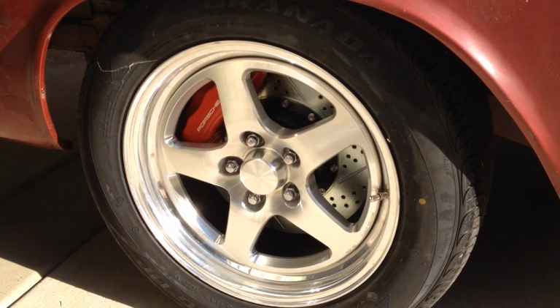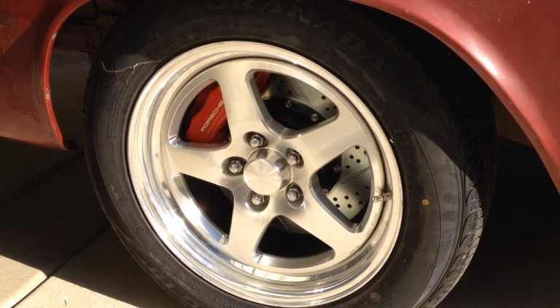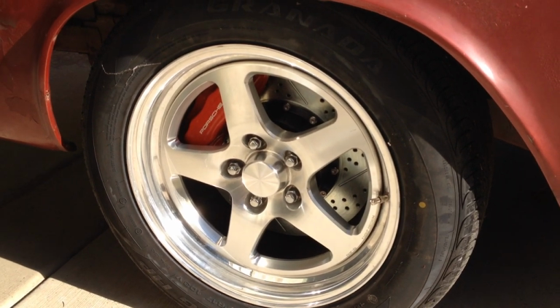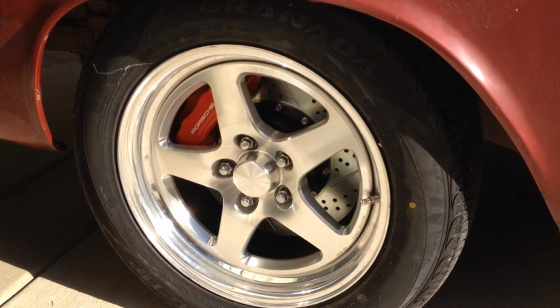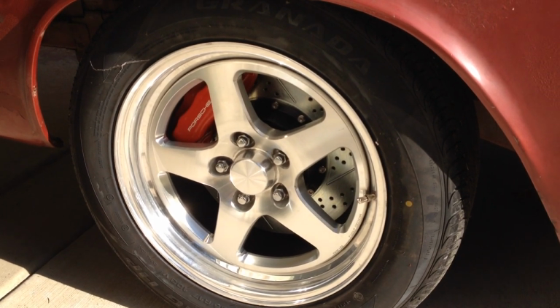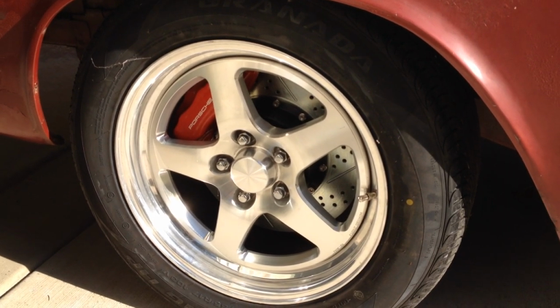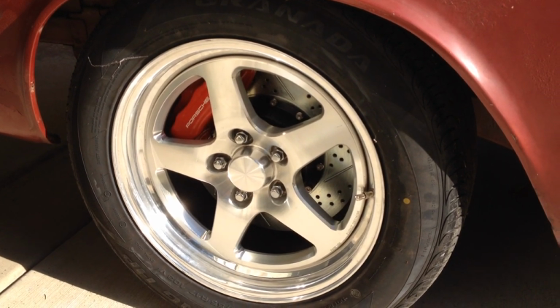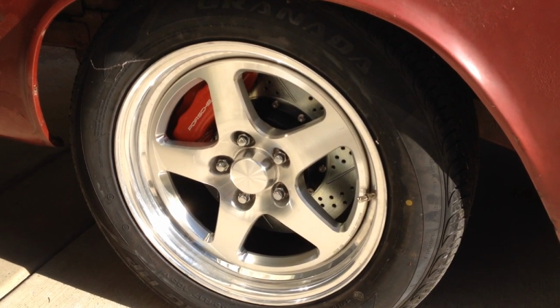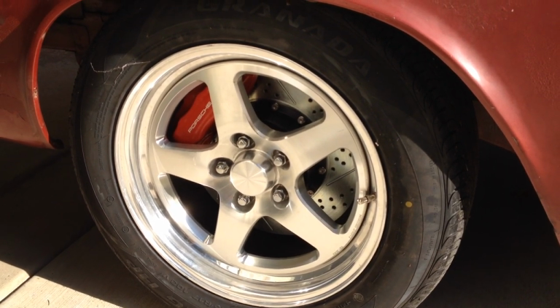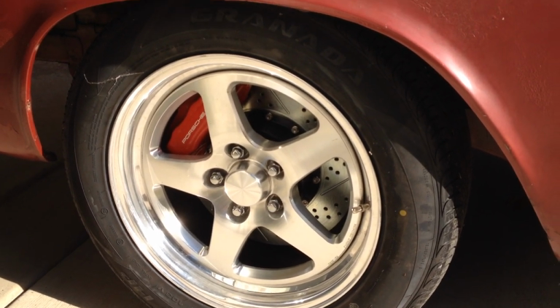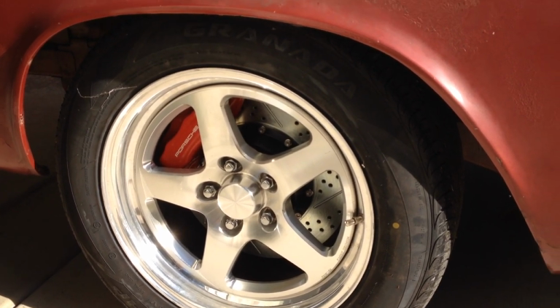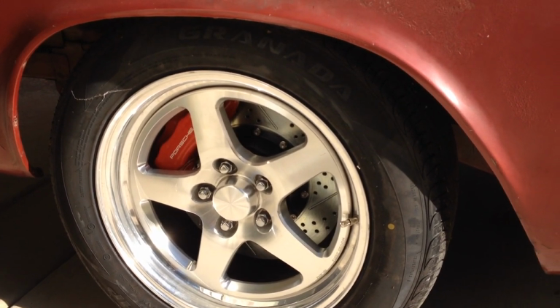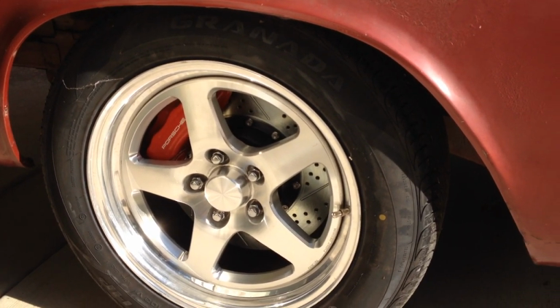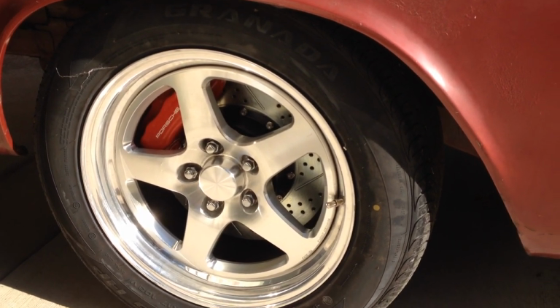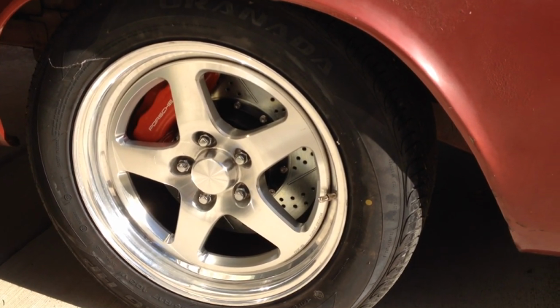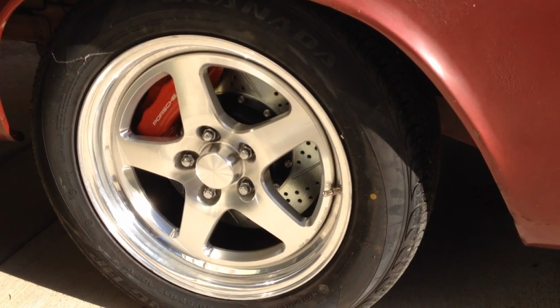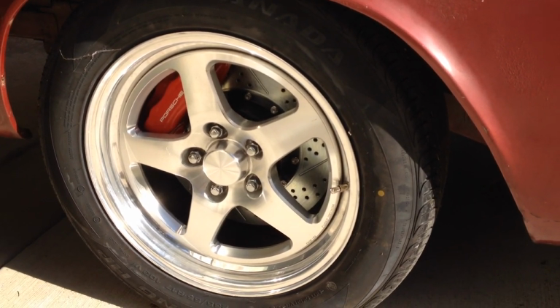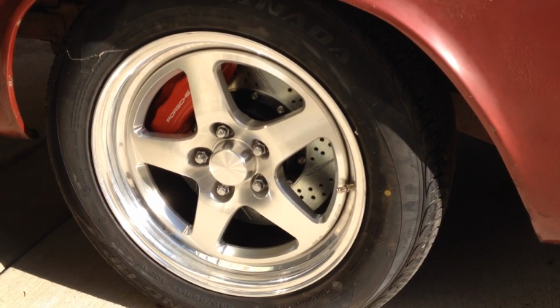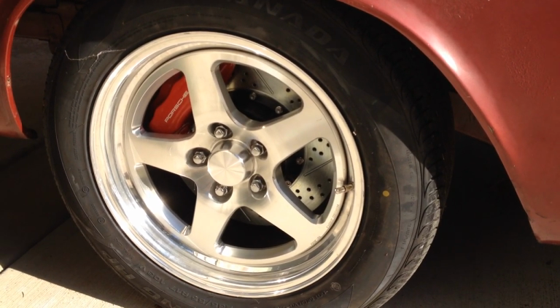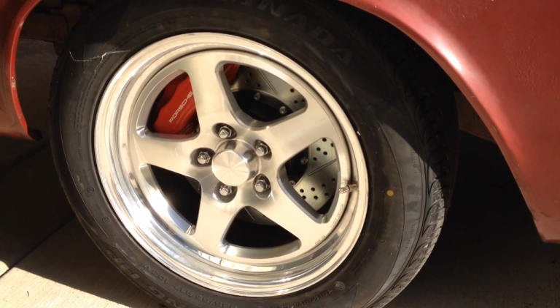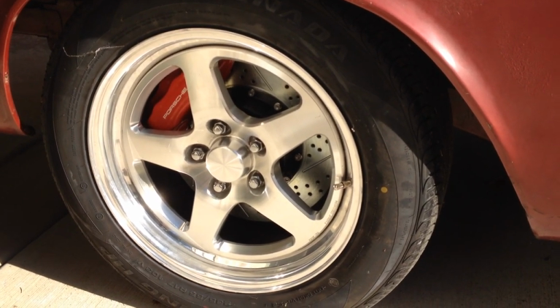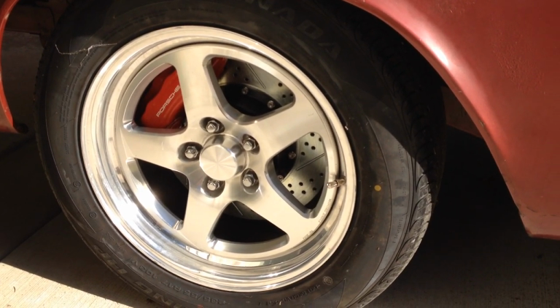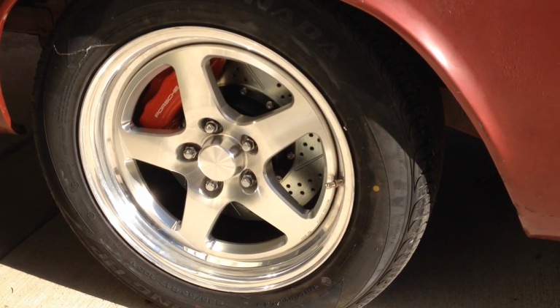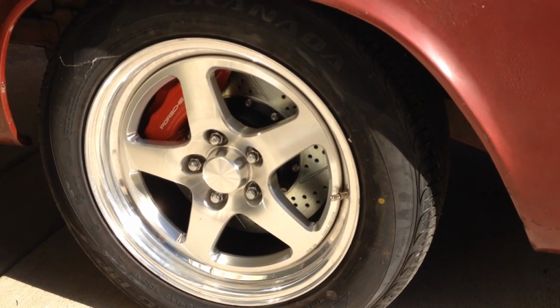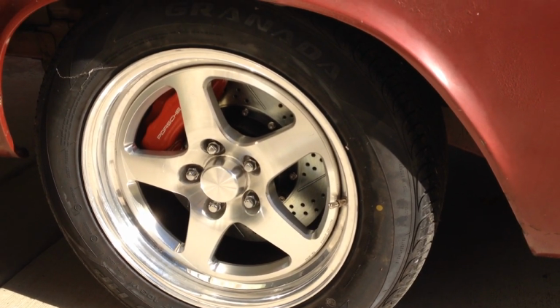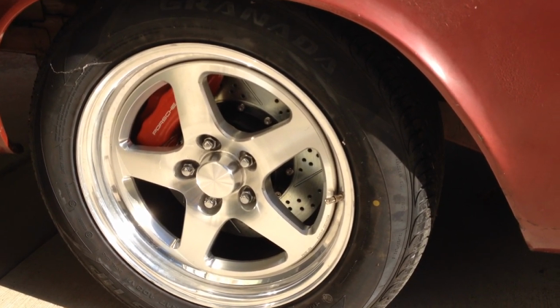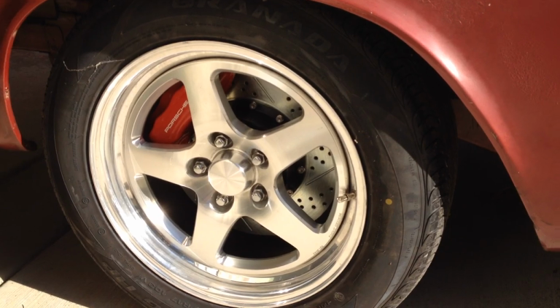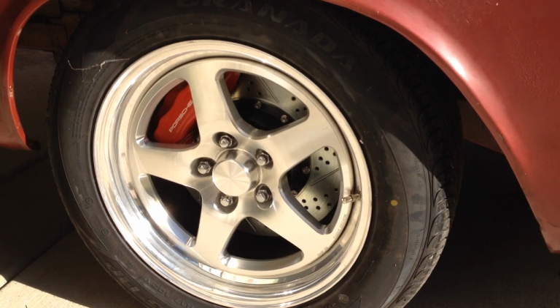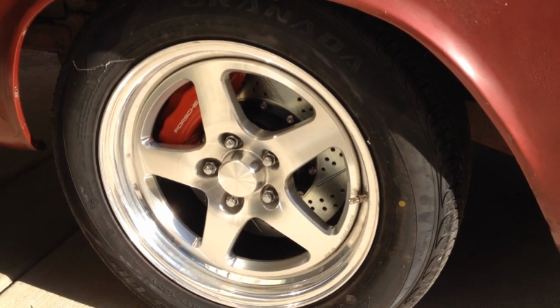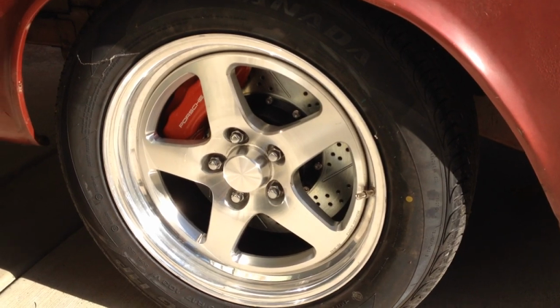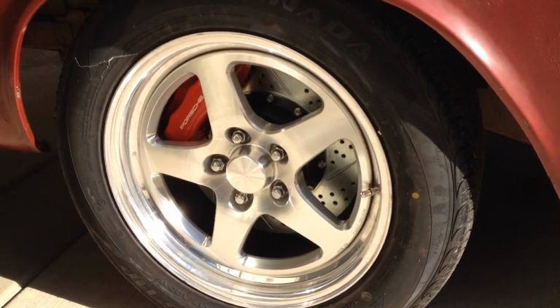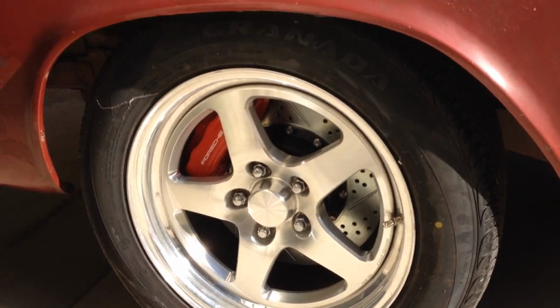Porsche just-braked 13 inch, 17 inch rims.